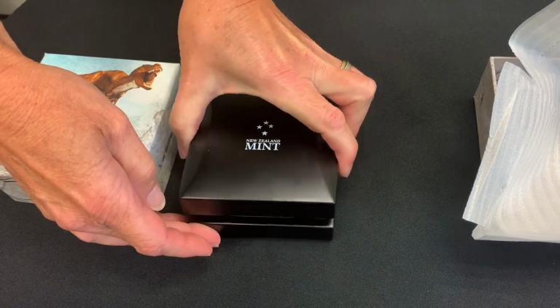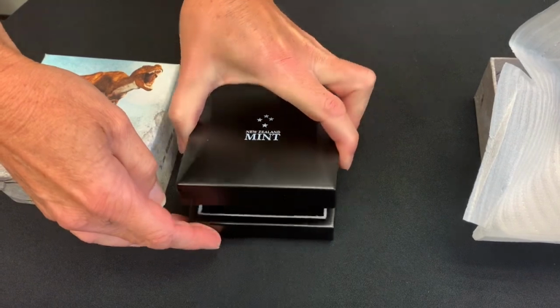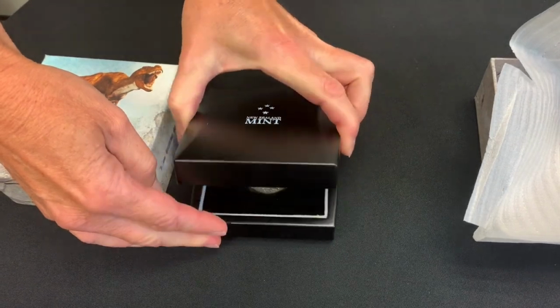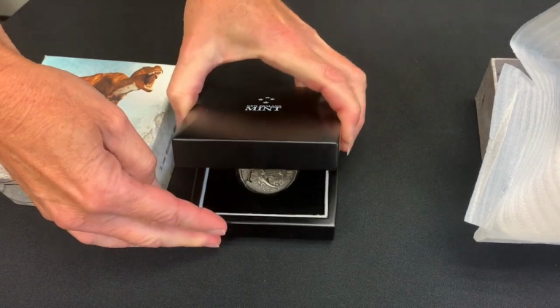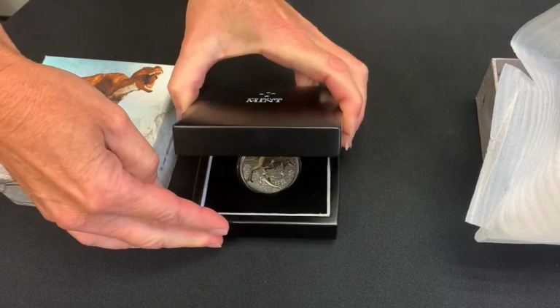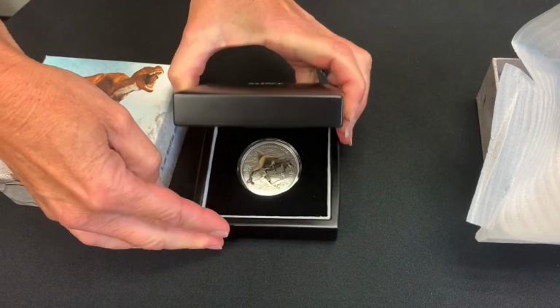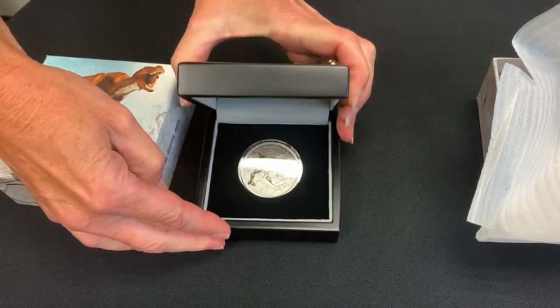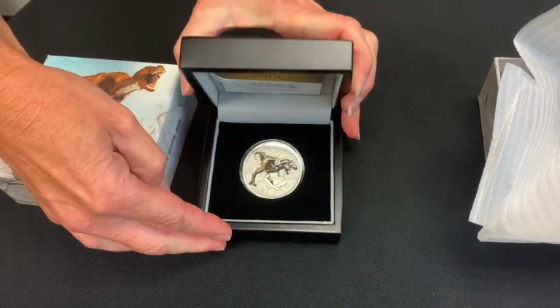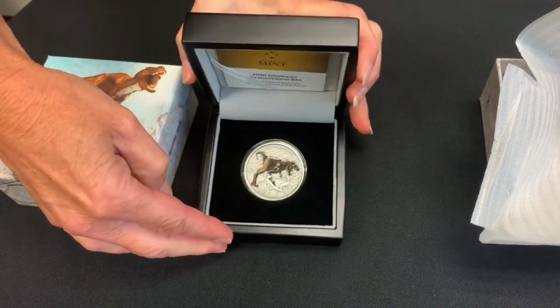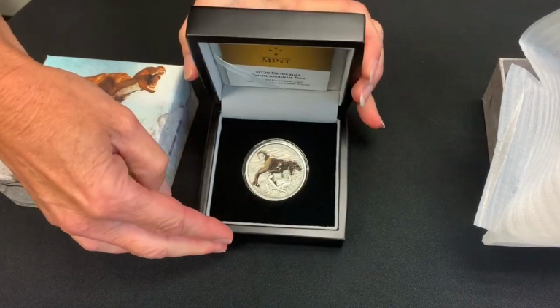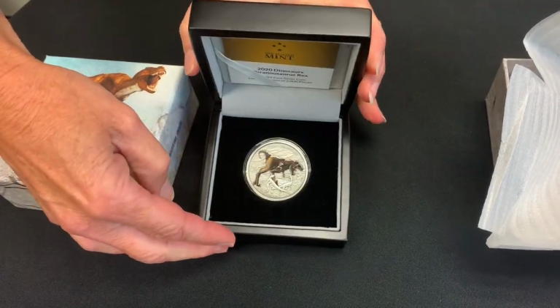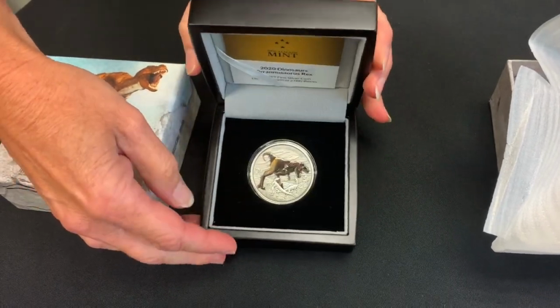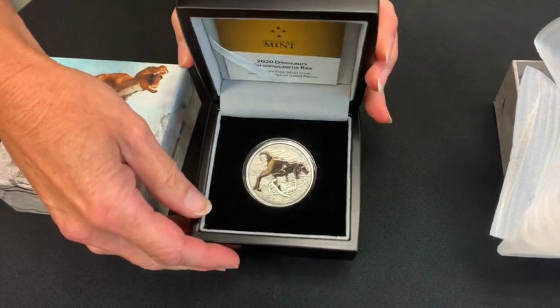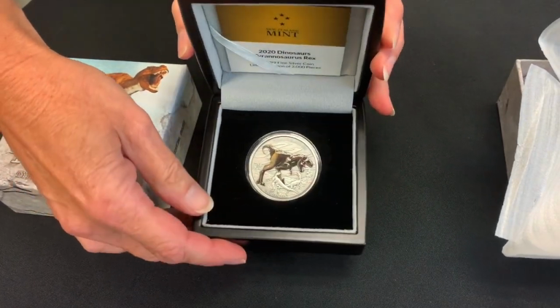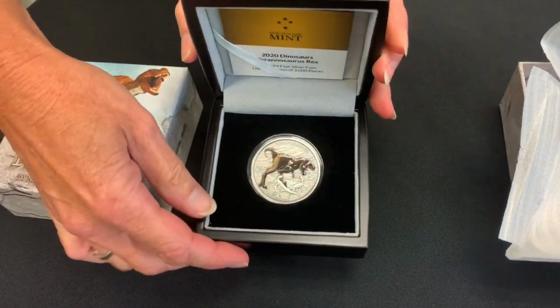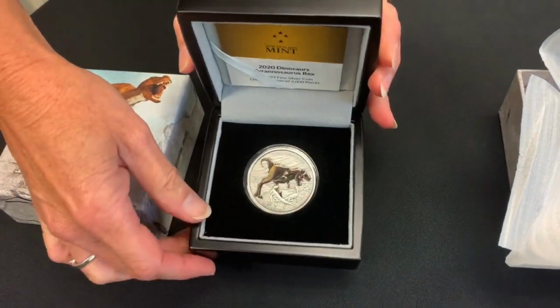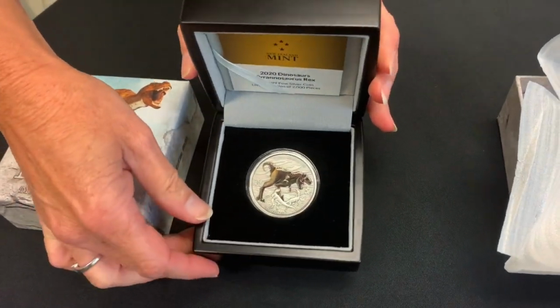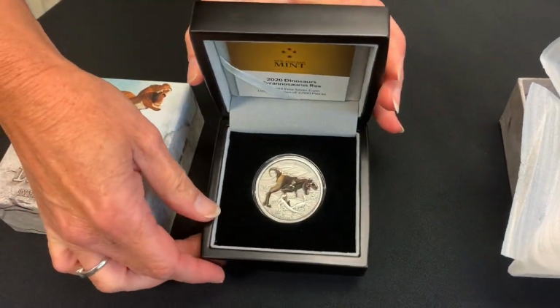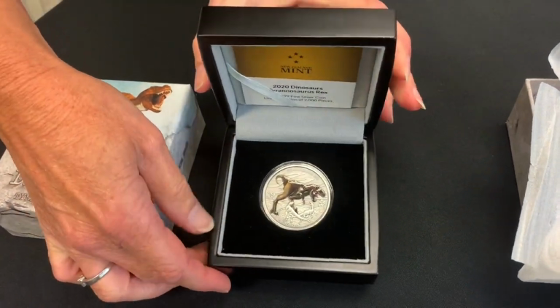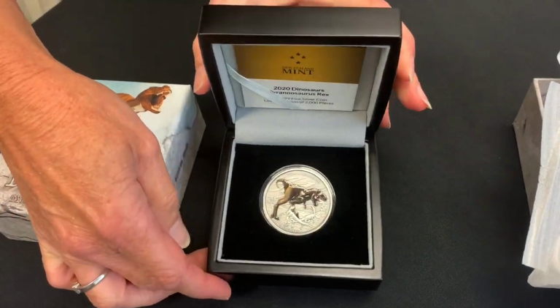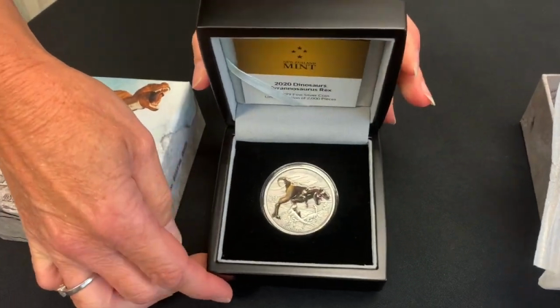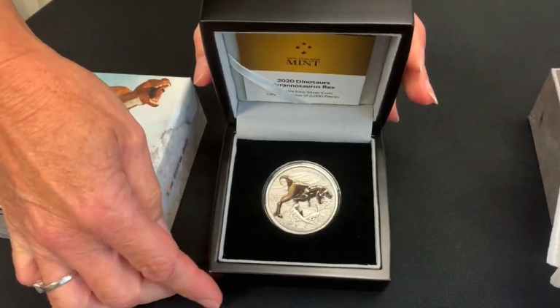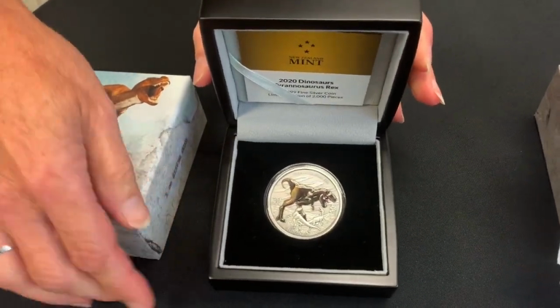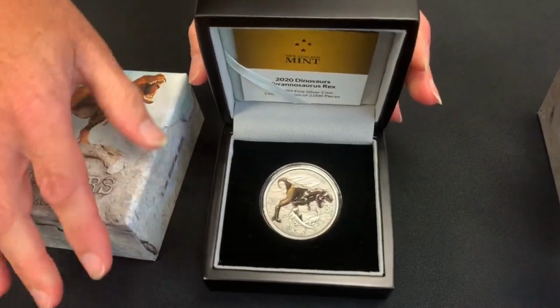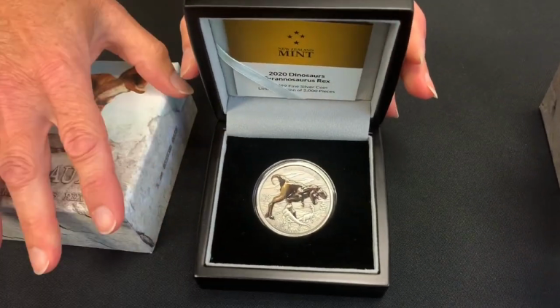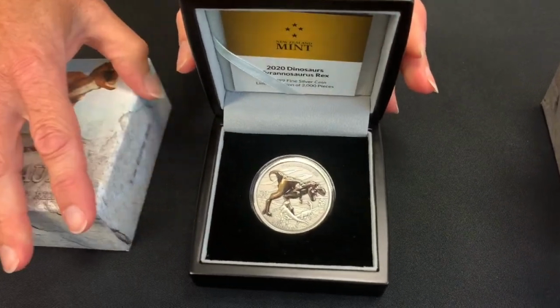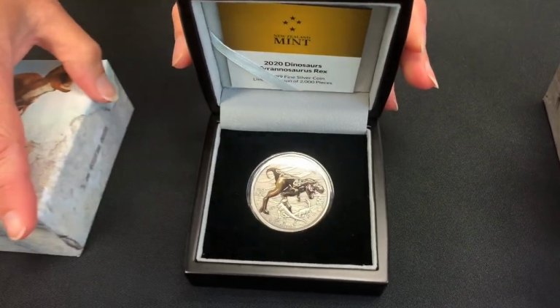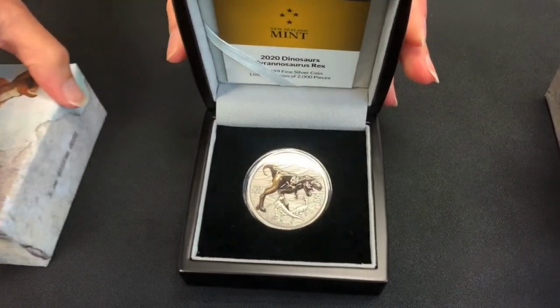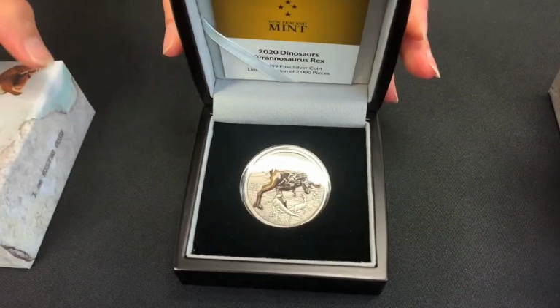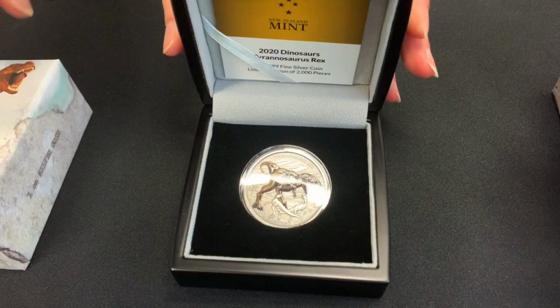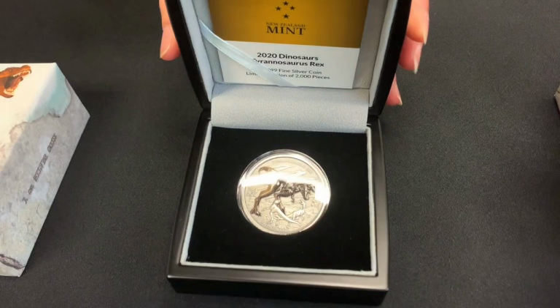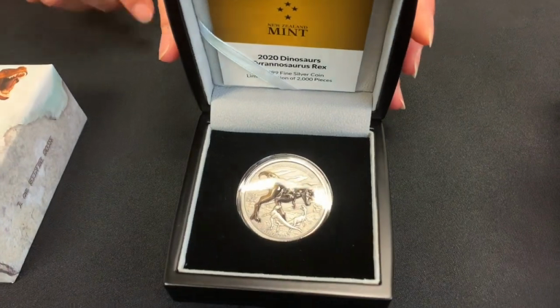And then you open it up and there you go — you can see the Tyrannosaurus Rex.